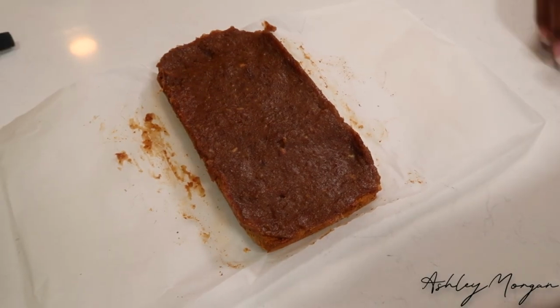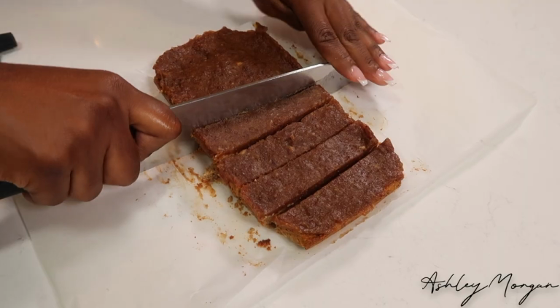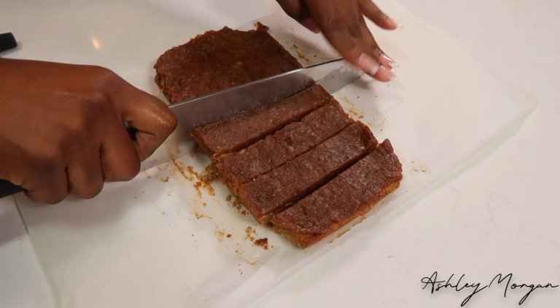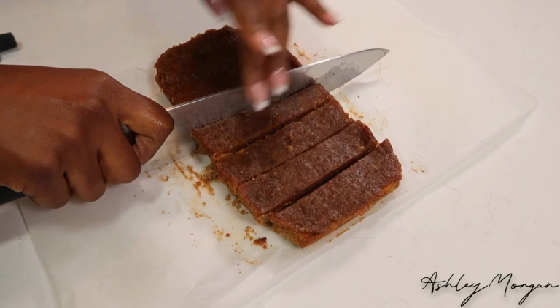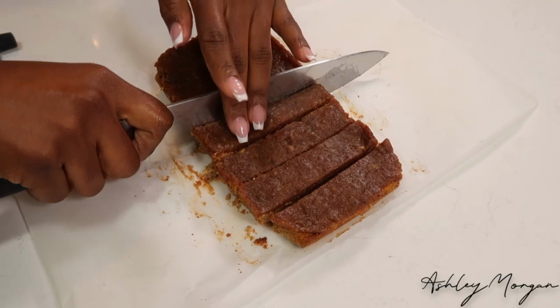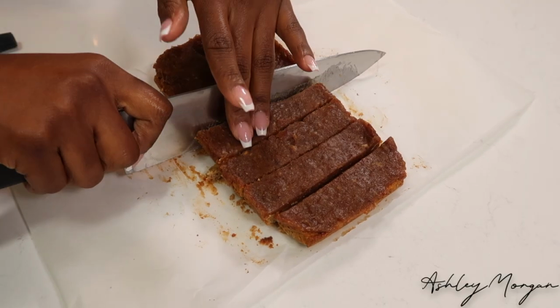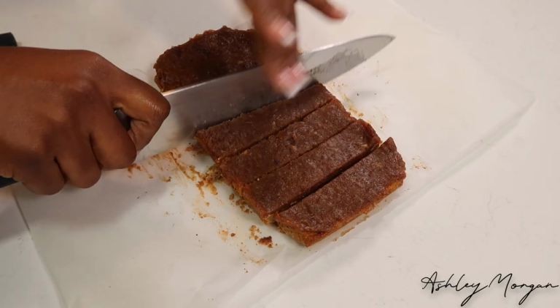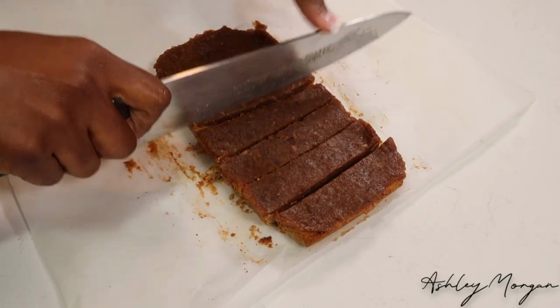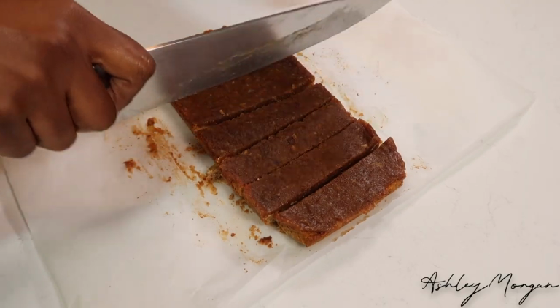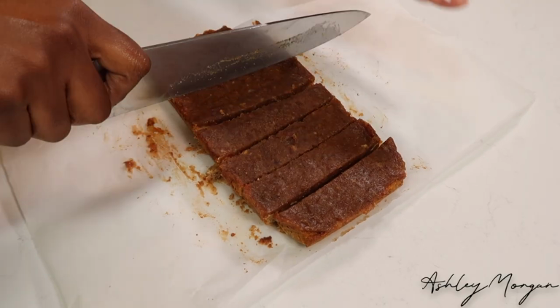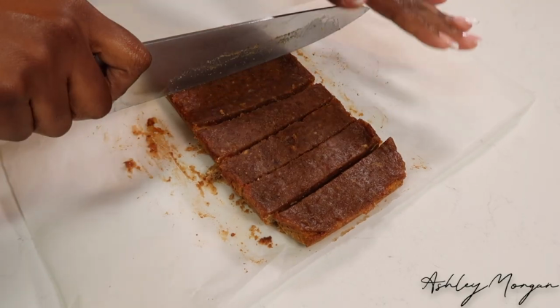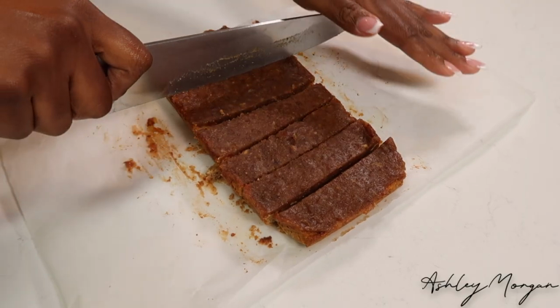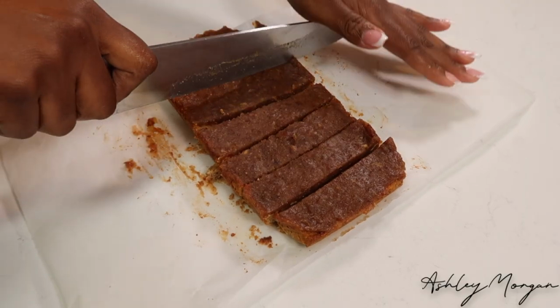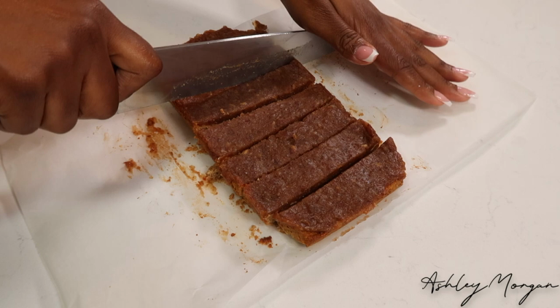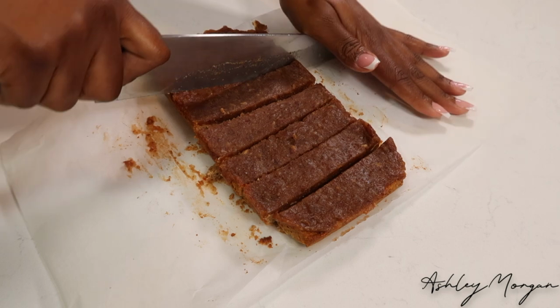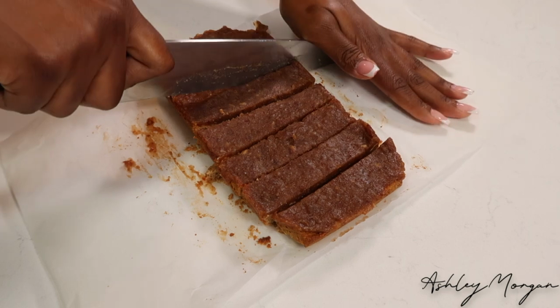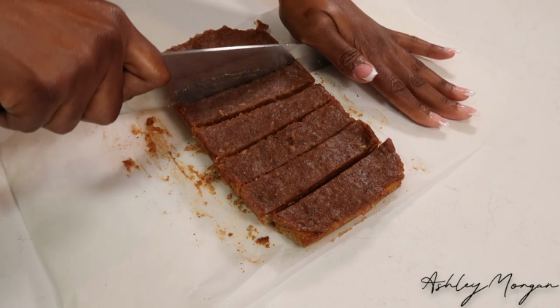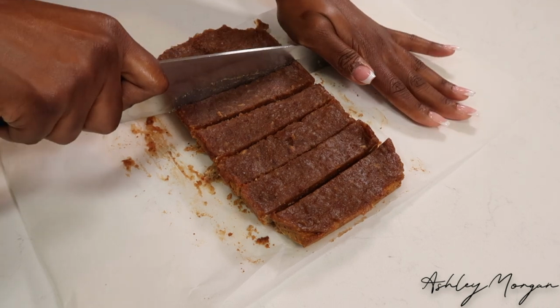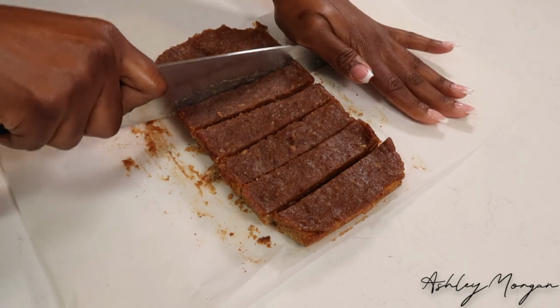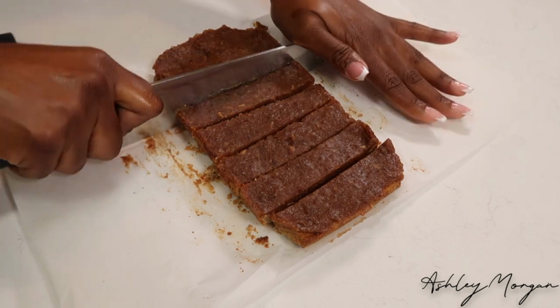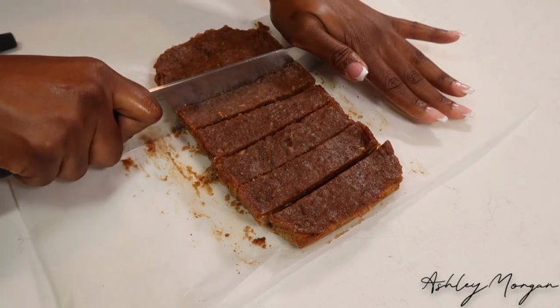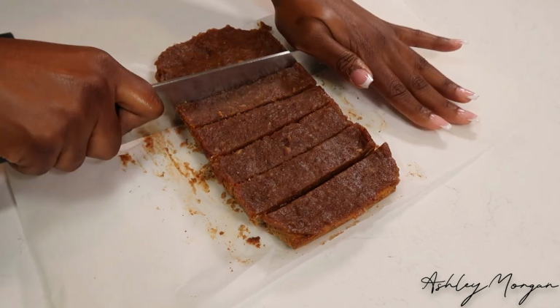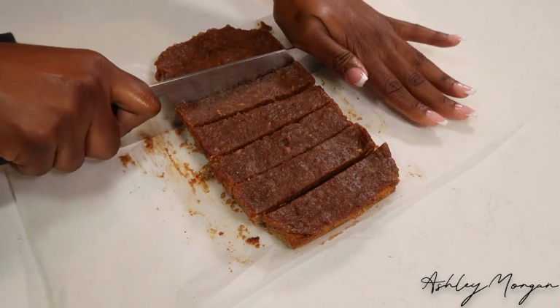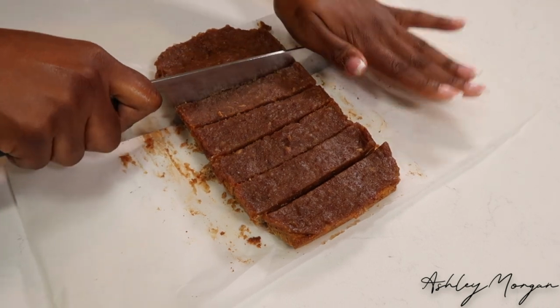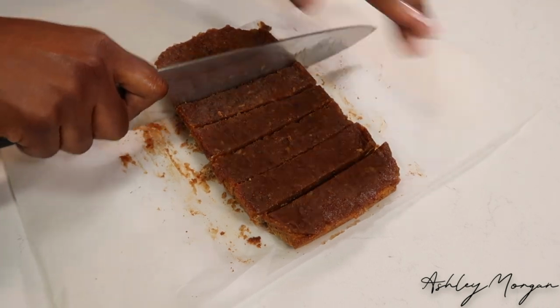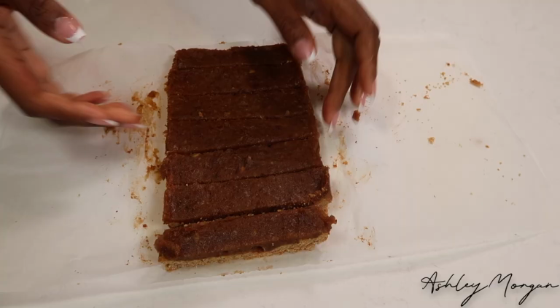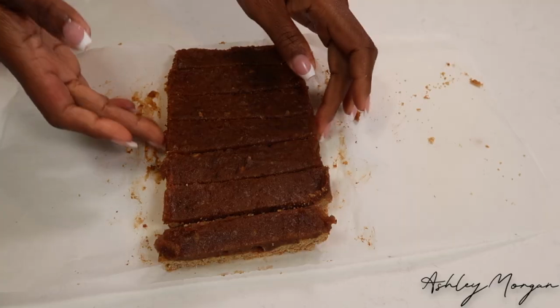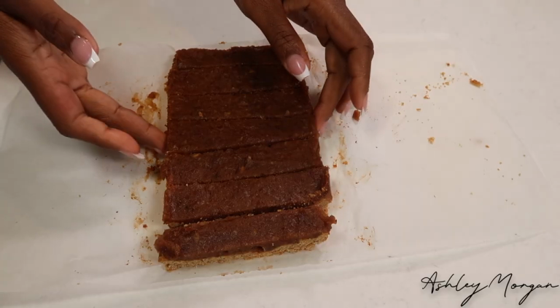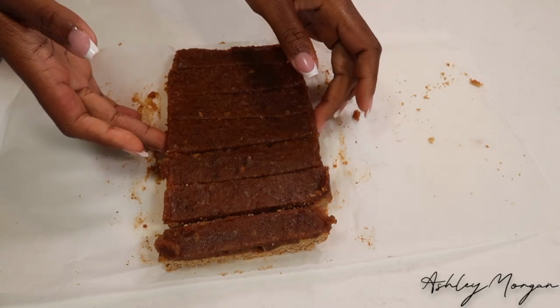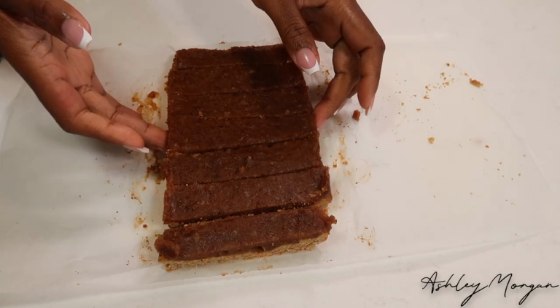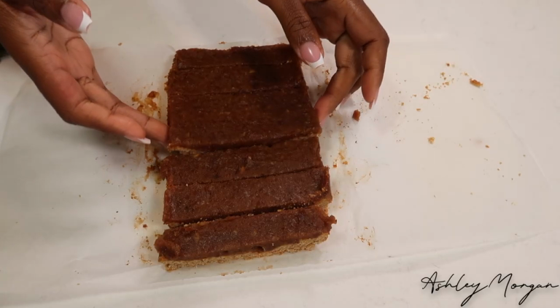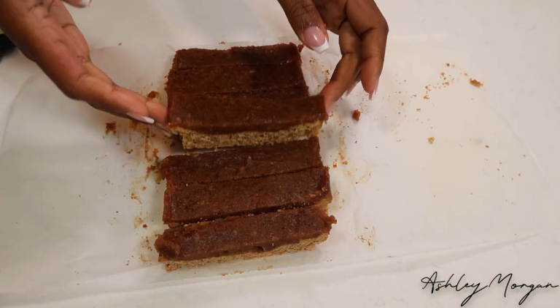I let it go in the freezer for about 10 minutes. Once it was kind of solidified, I went ahead and cut them into pieces.